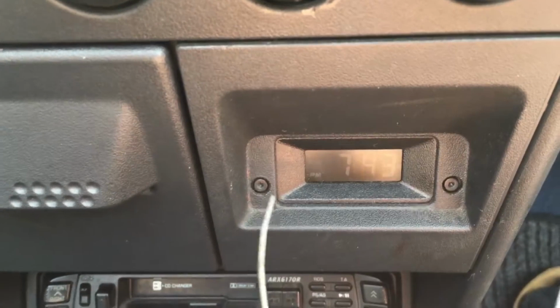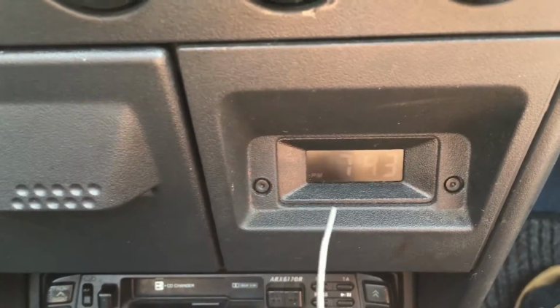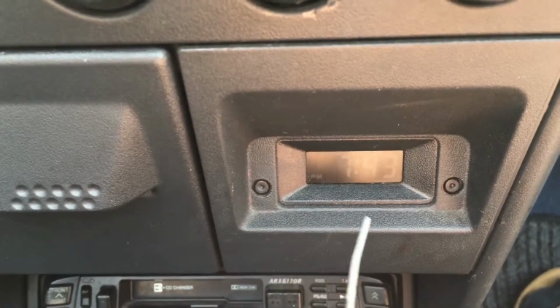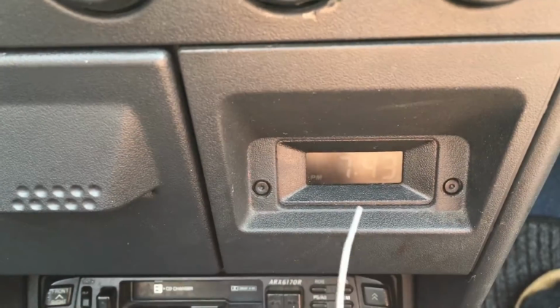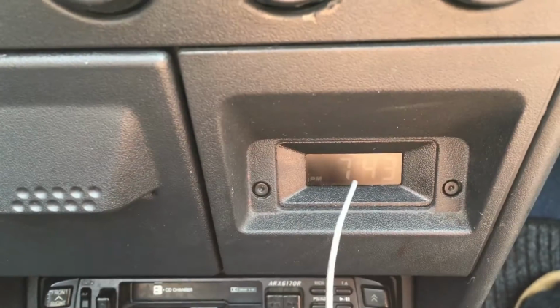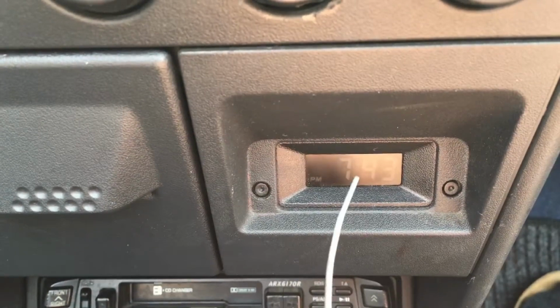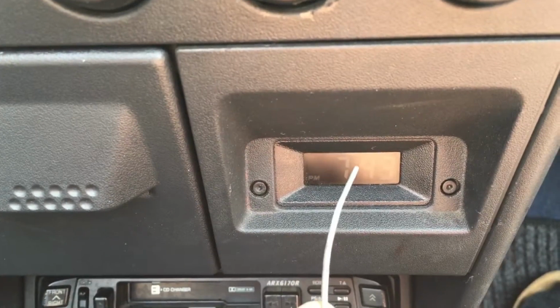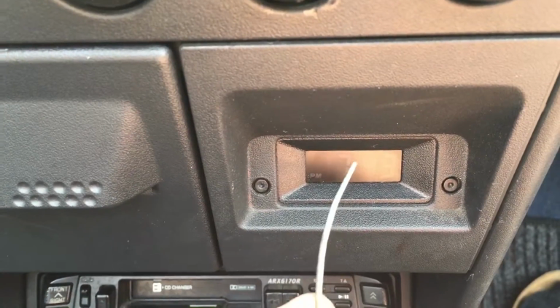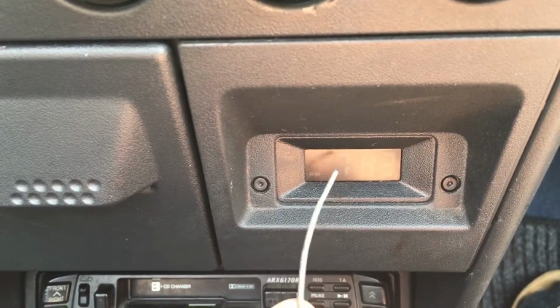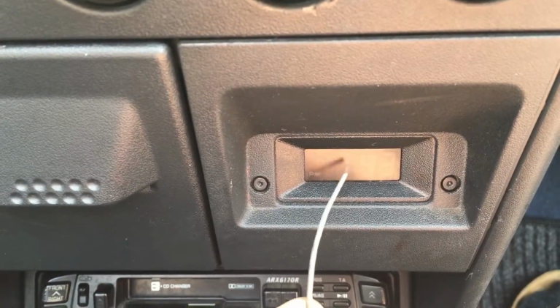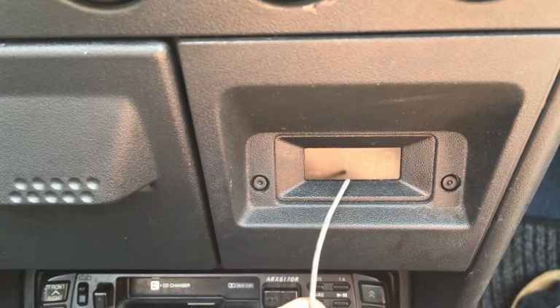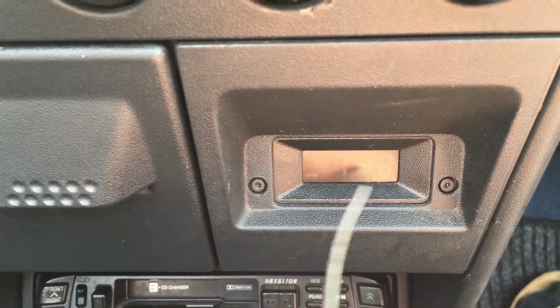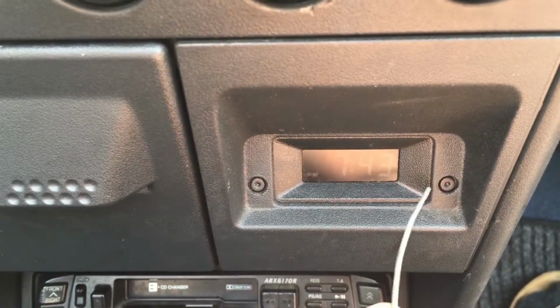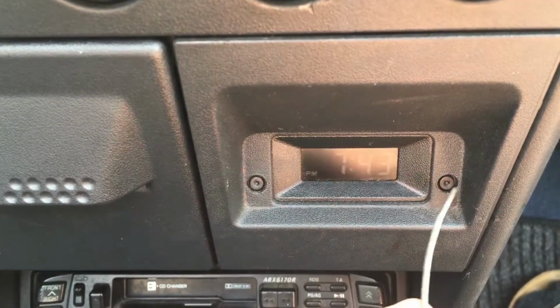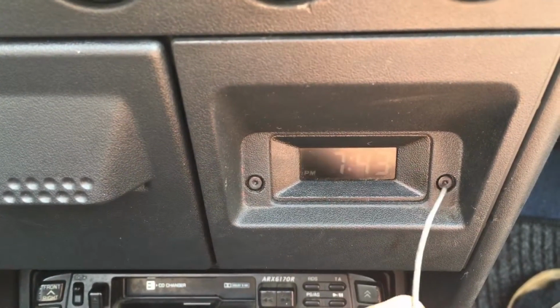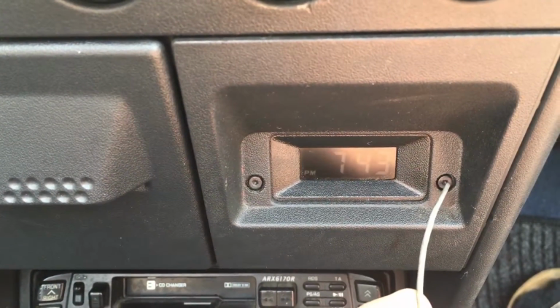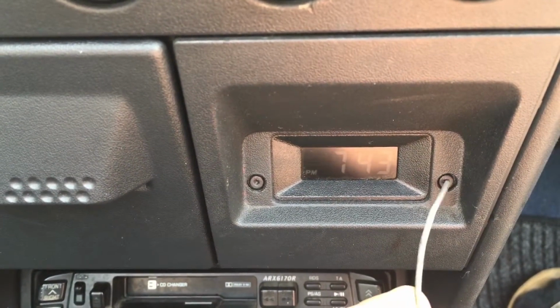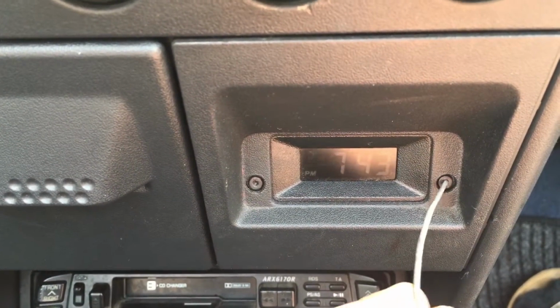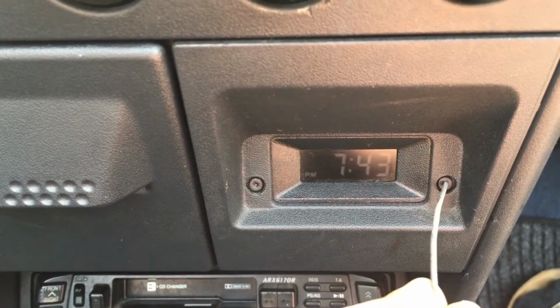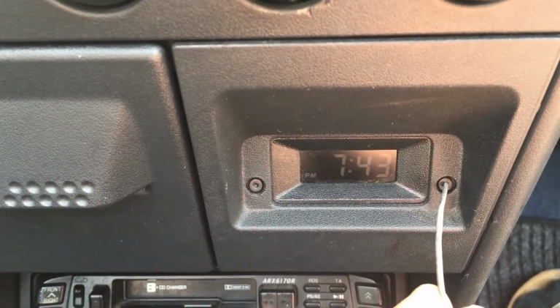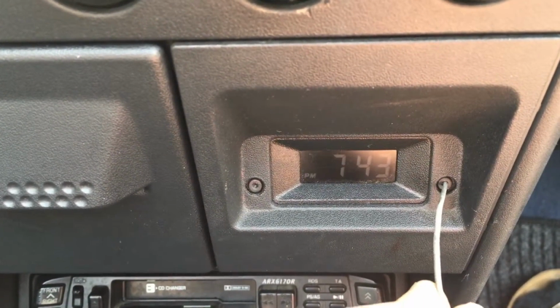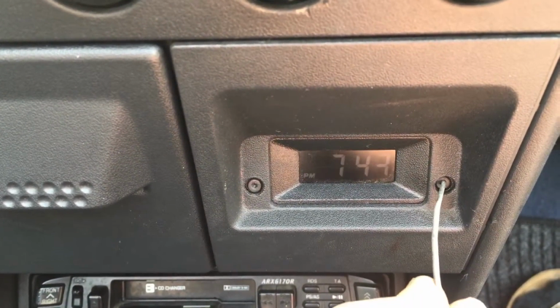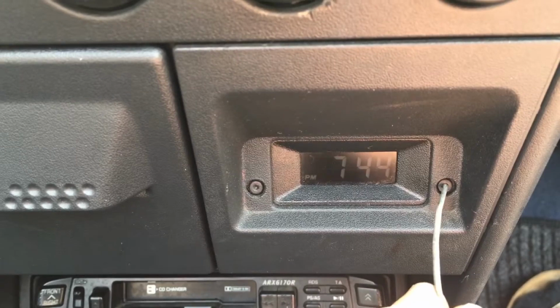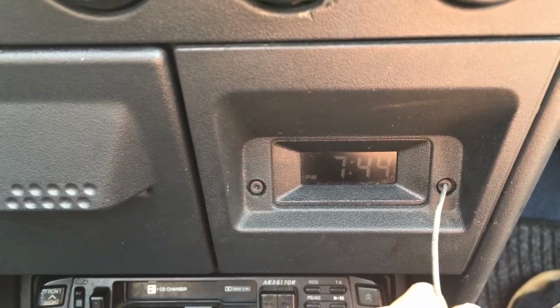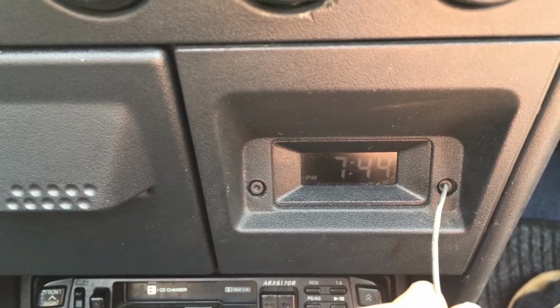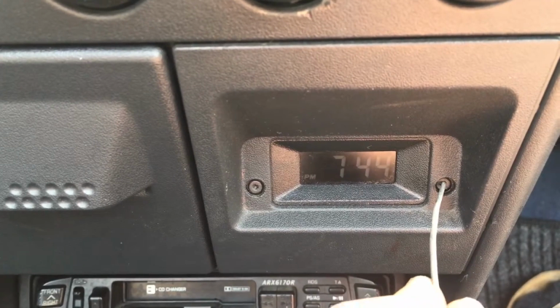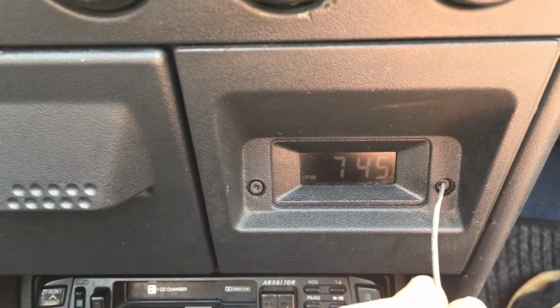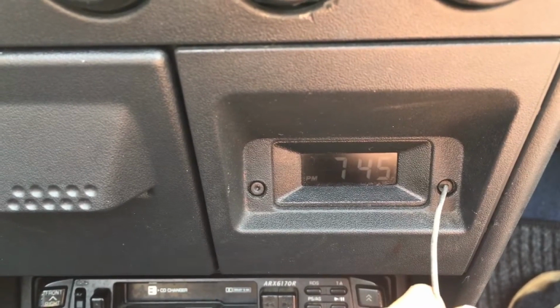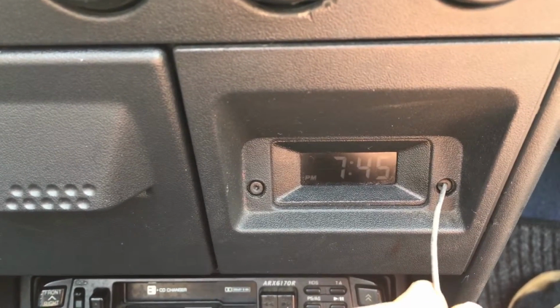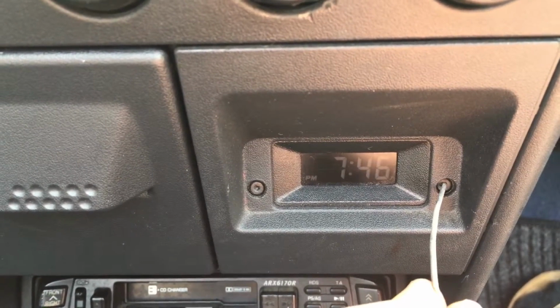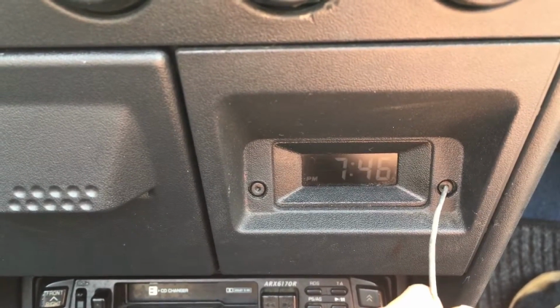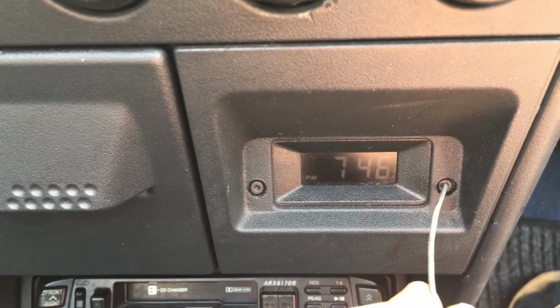So you can set the hour, and on the right side the minute — press, press, press.